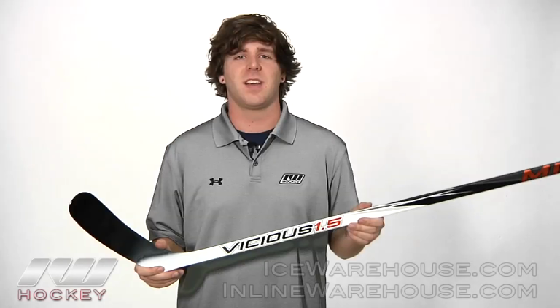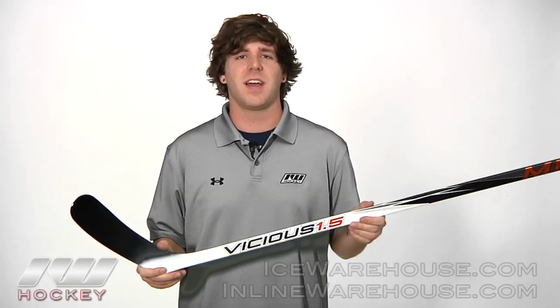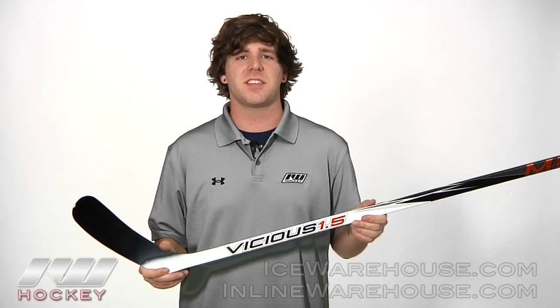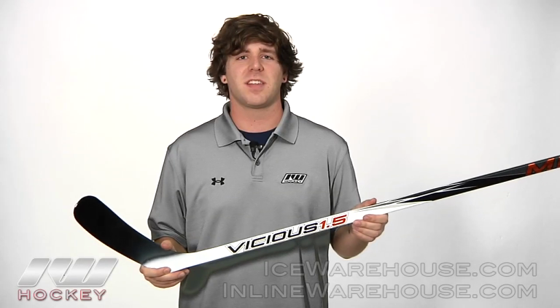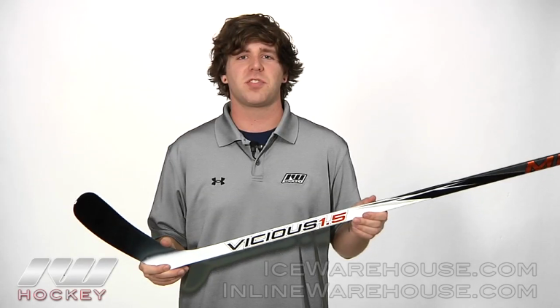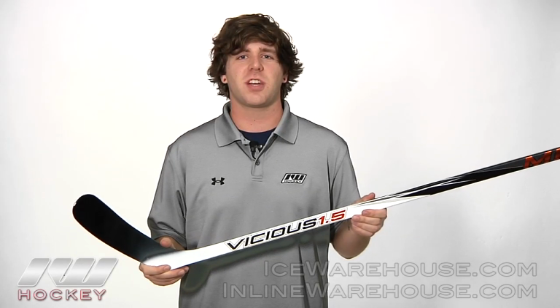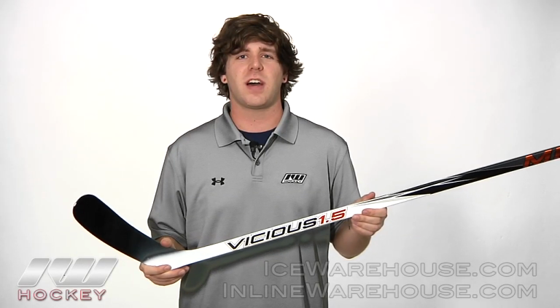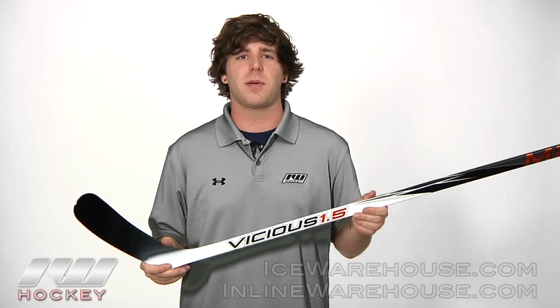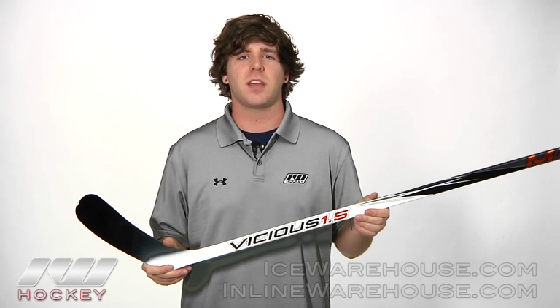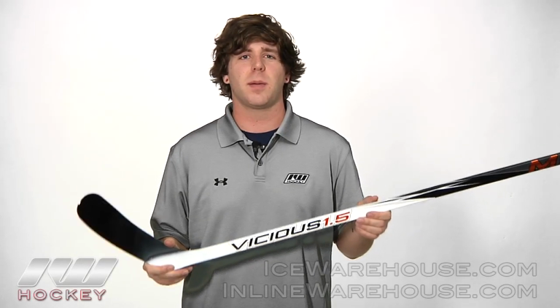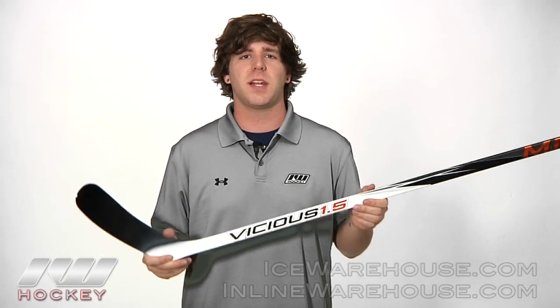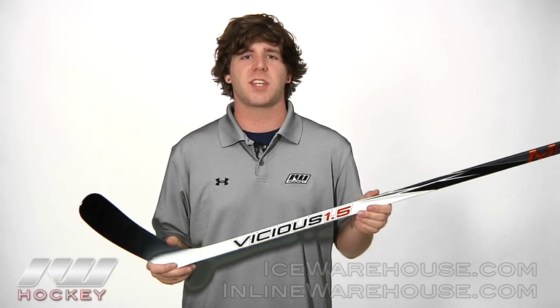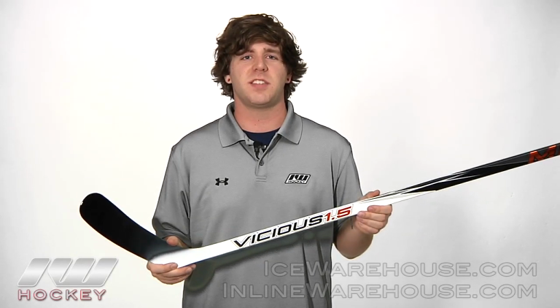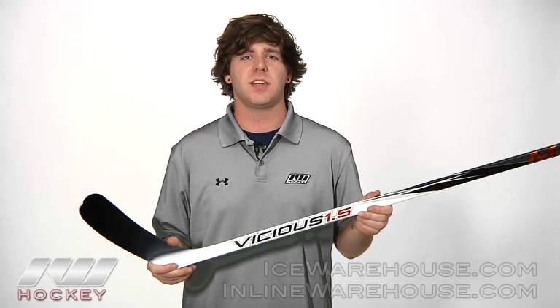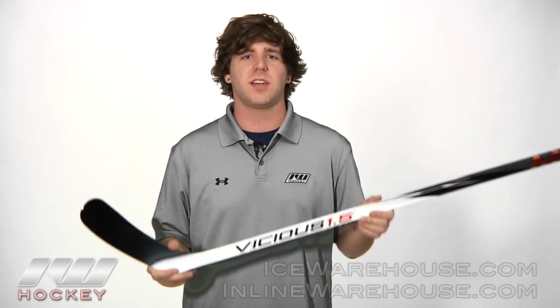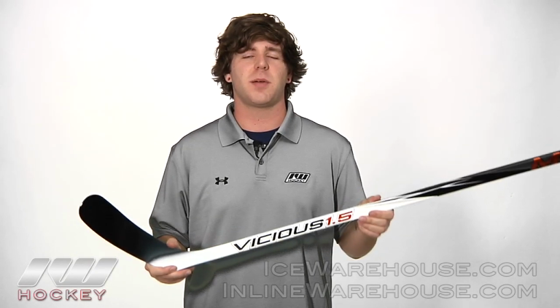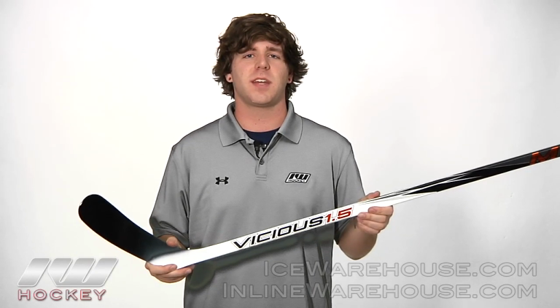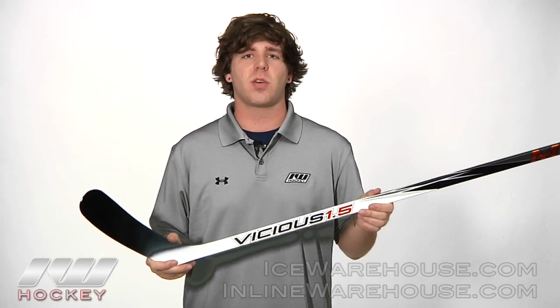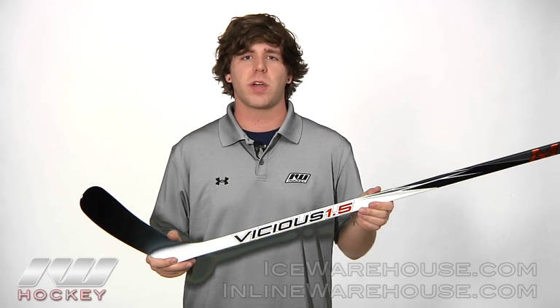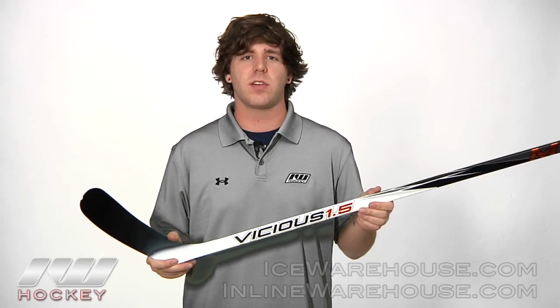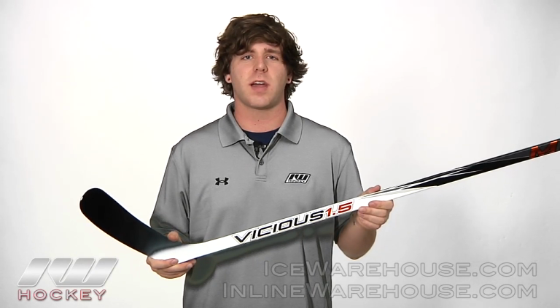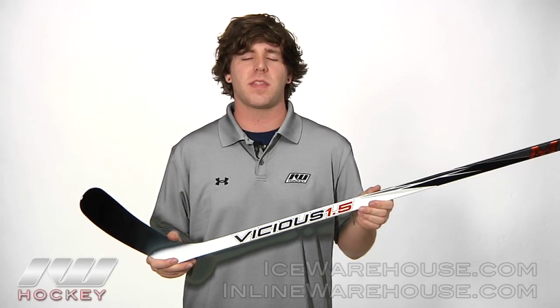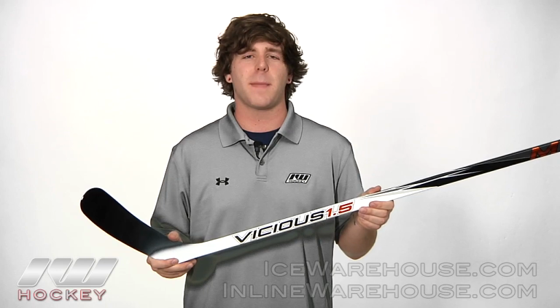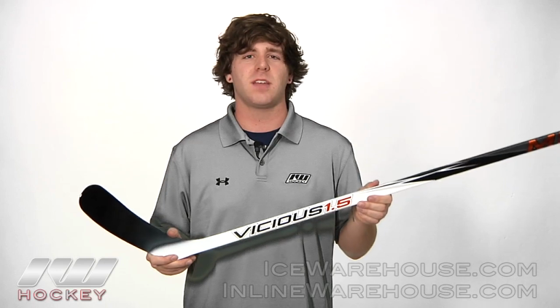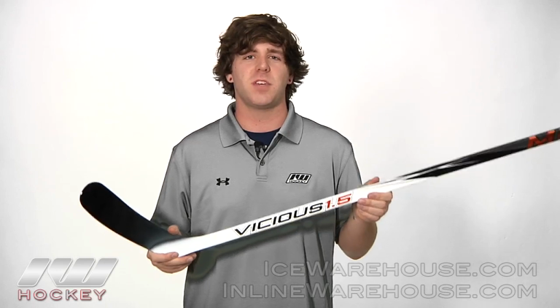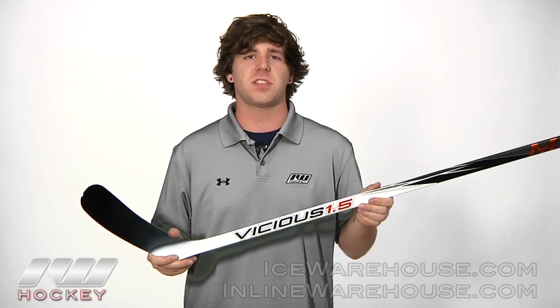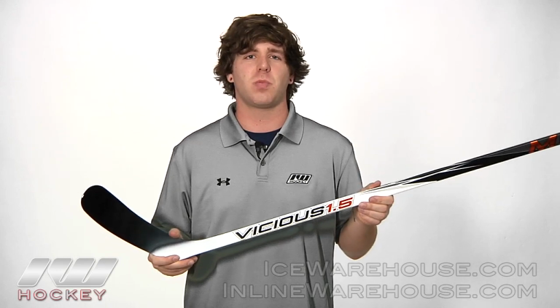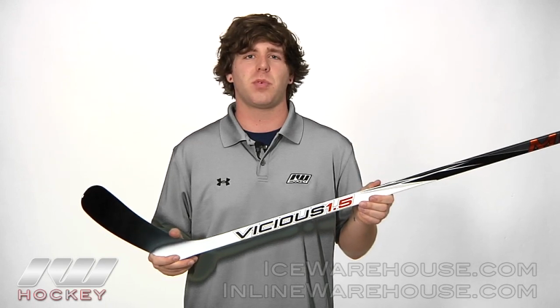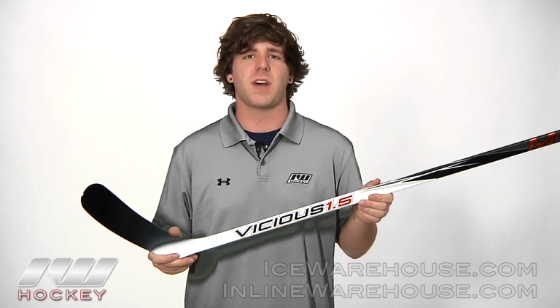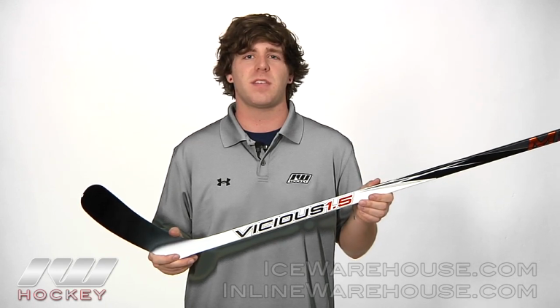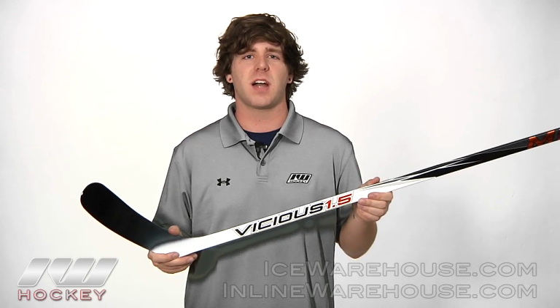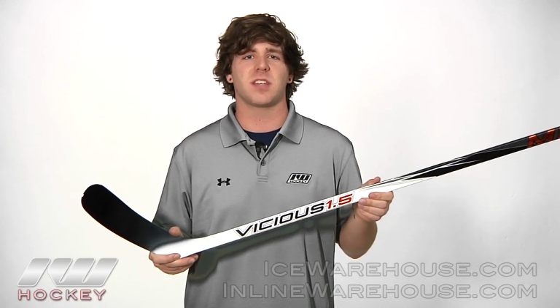Hey guys, thanks for checking out iDubHockey. My name is Casey and today we're taking a quick look at the Mikan Vicious 1.5 hockey stick.